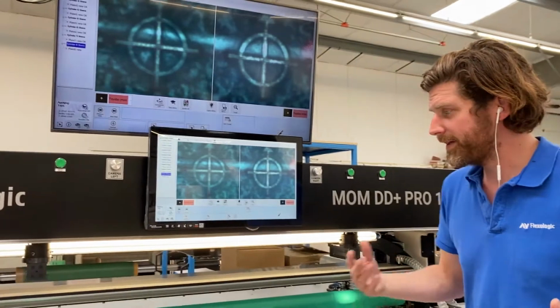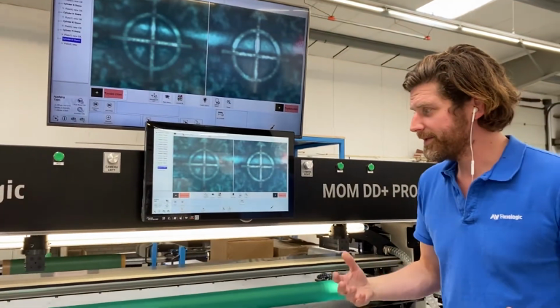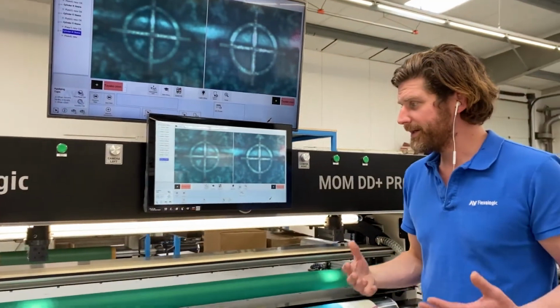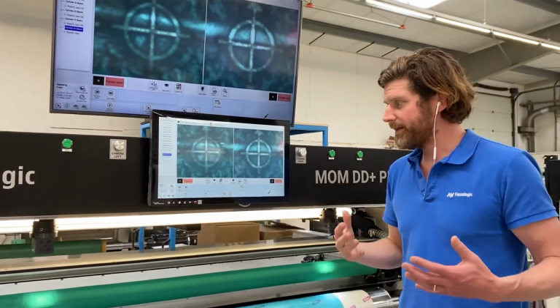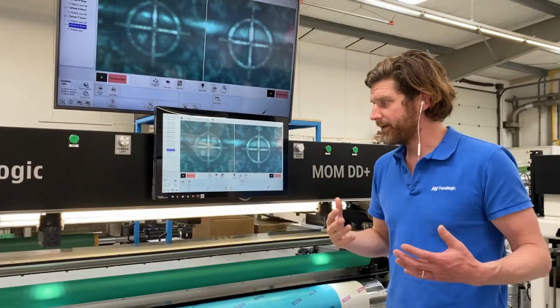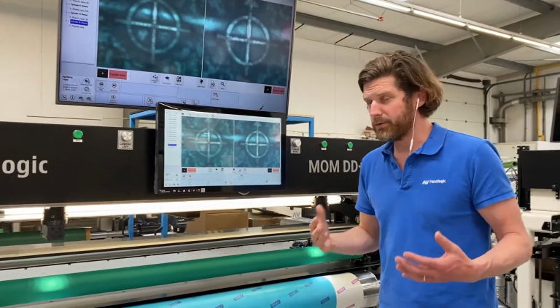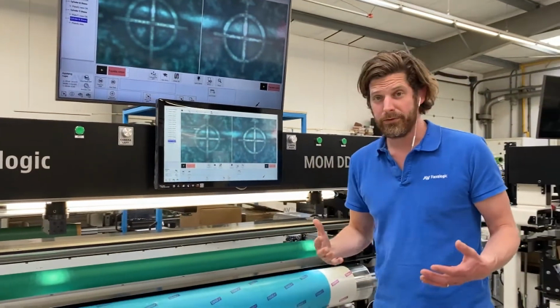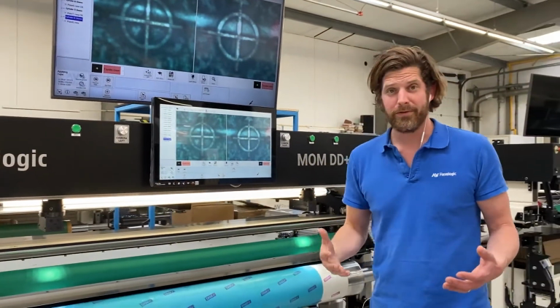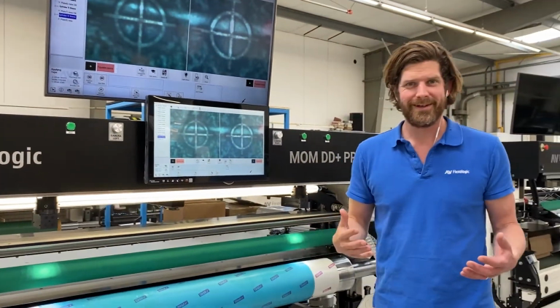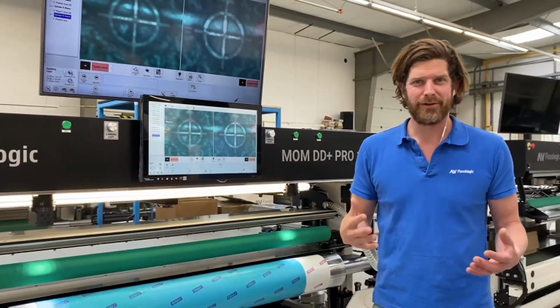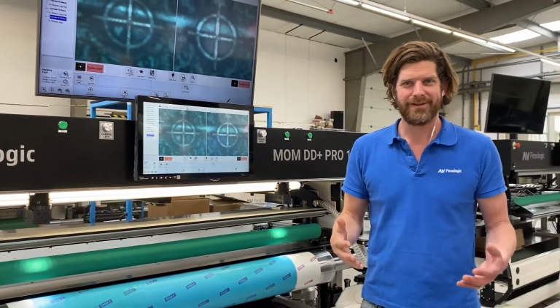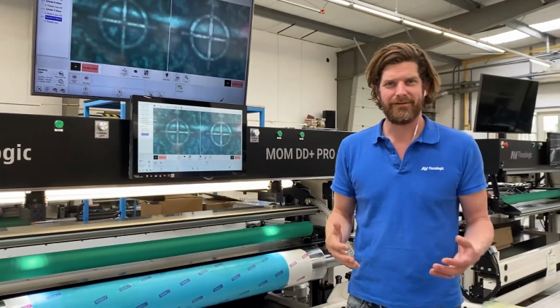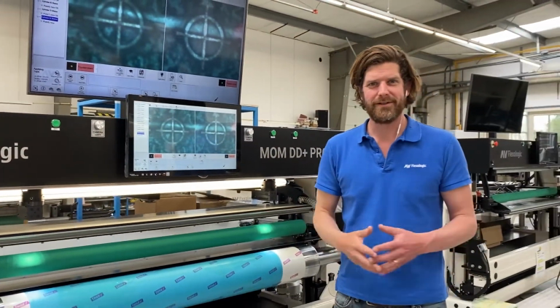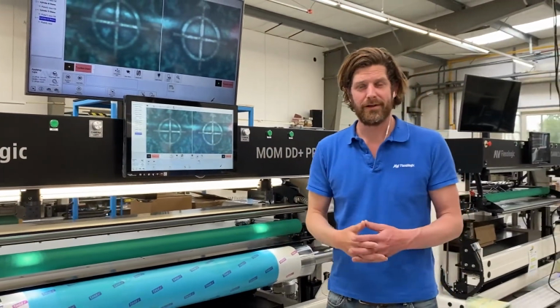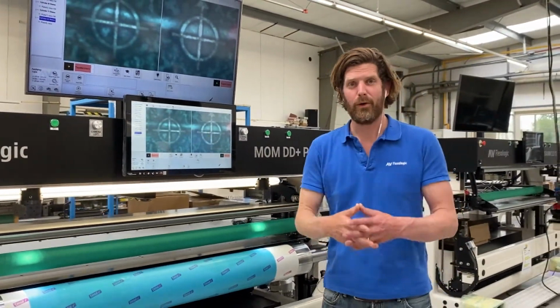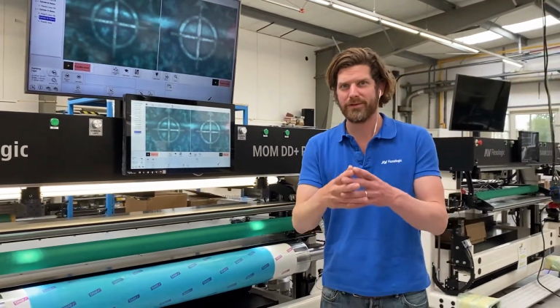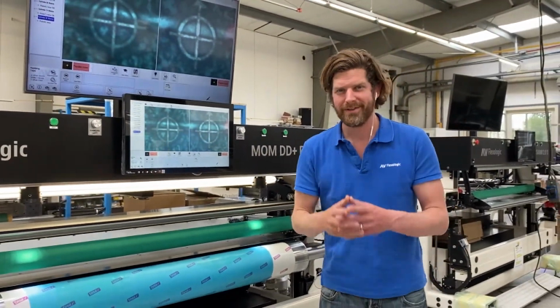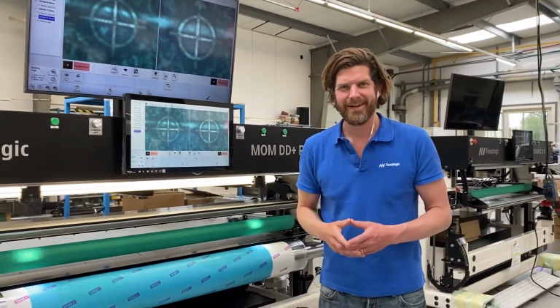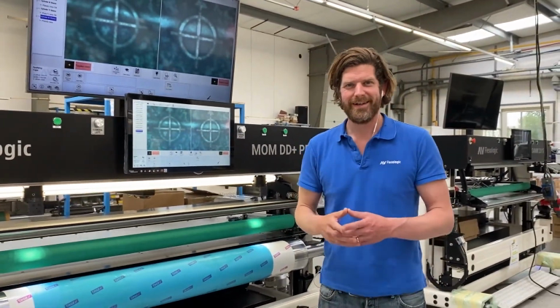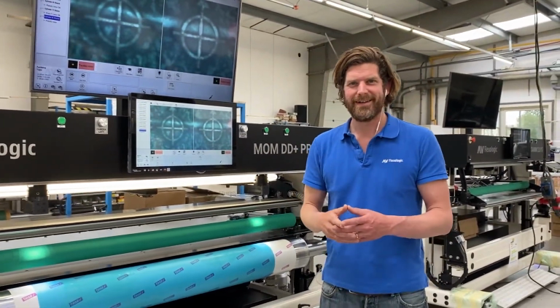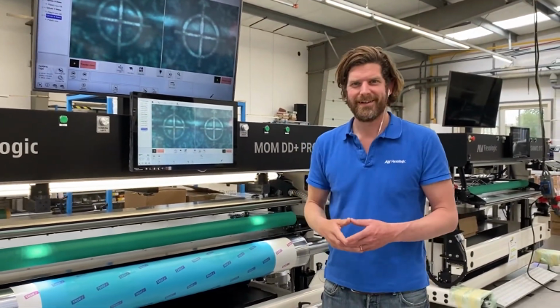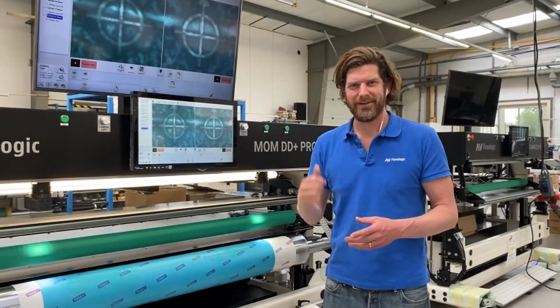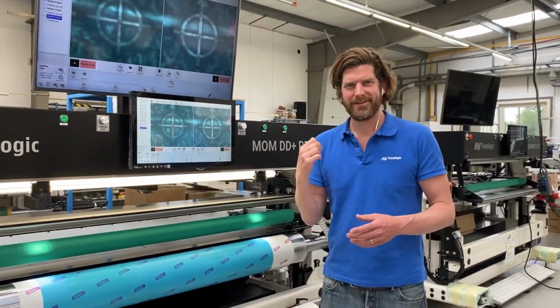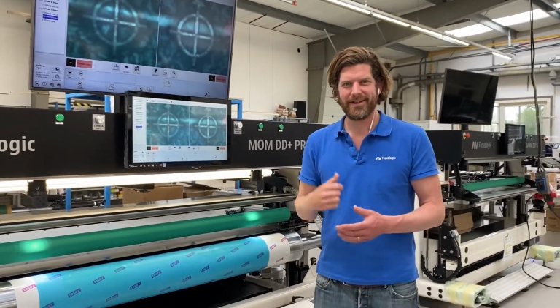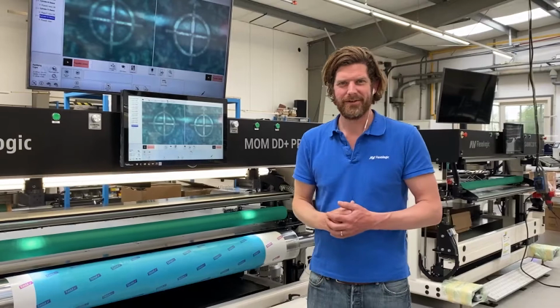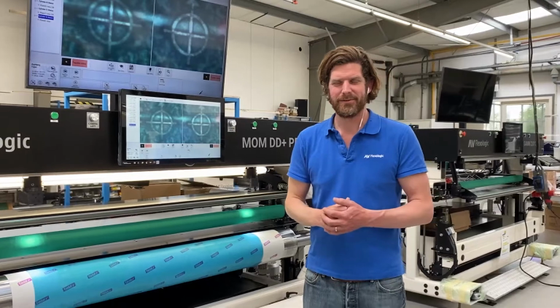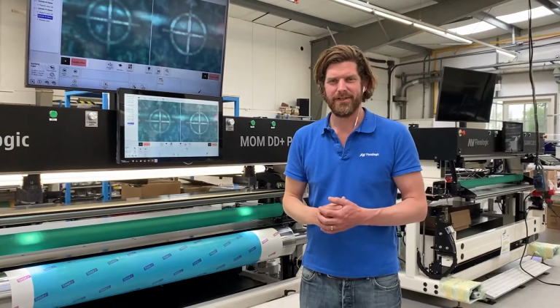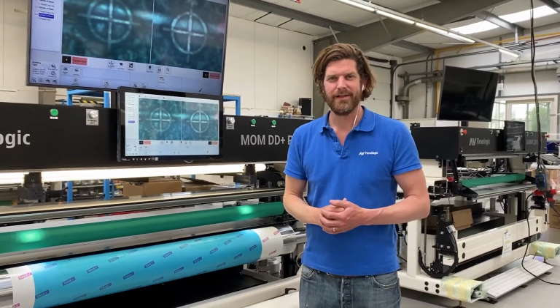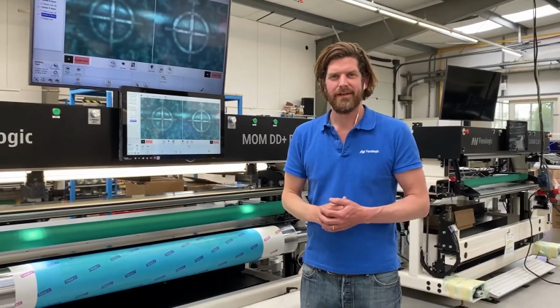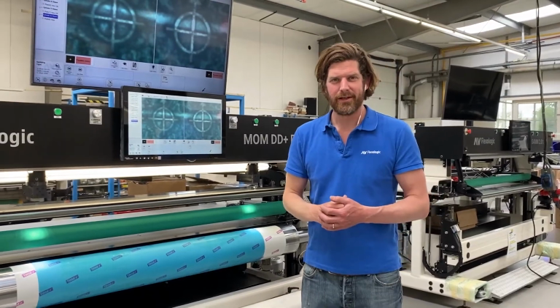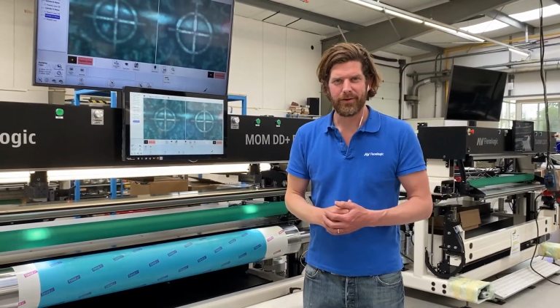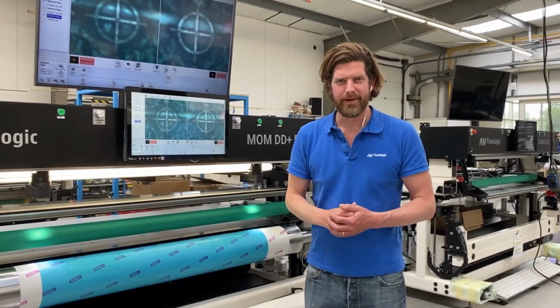A very cool, new, versatile feature option on this machine. Thank you for your time.